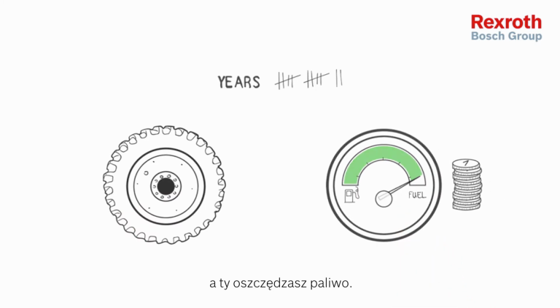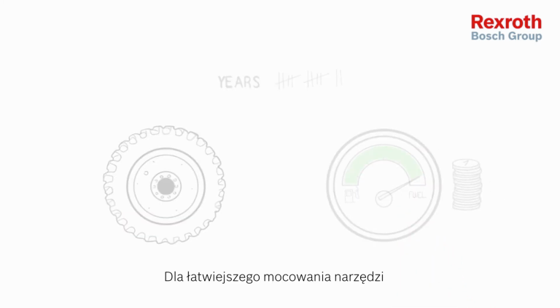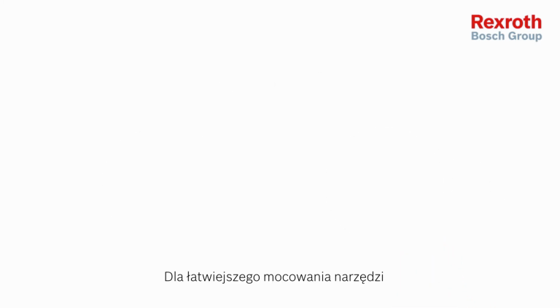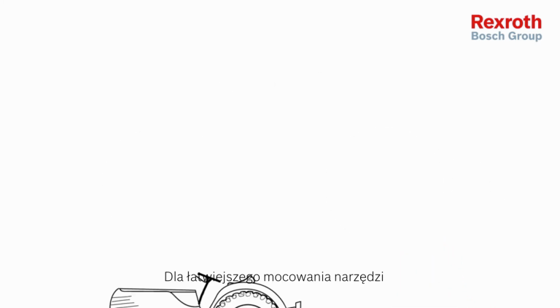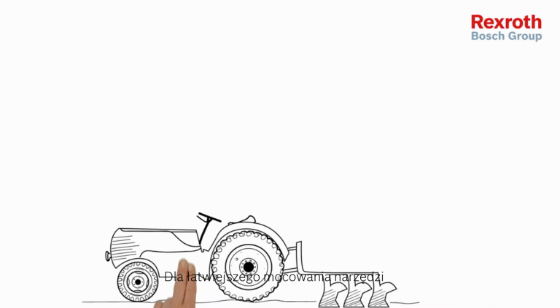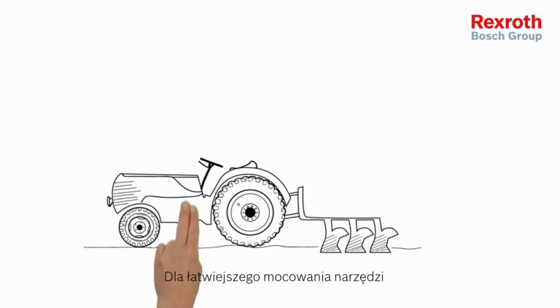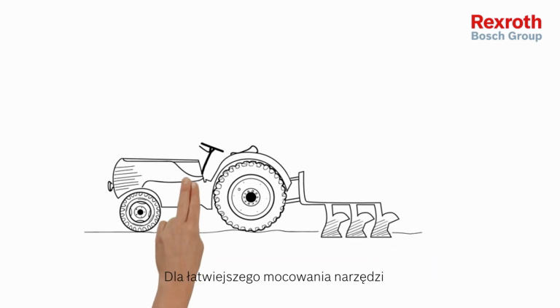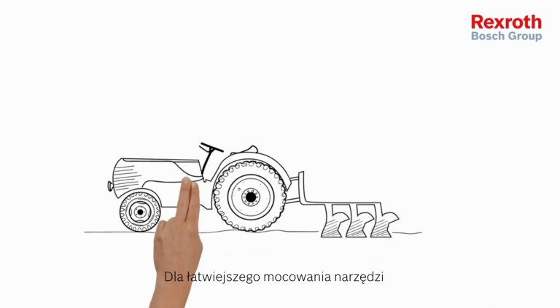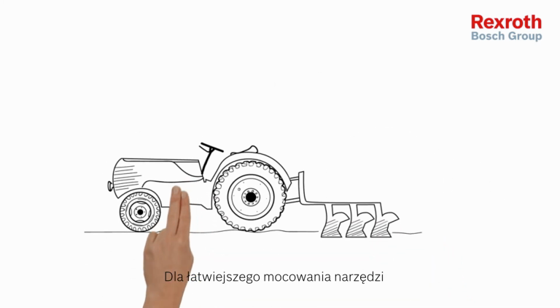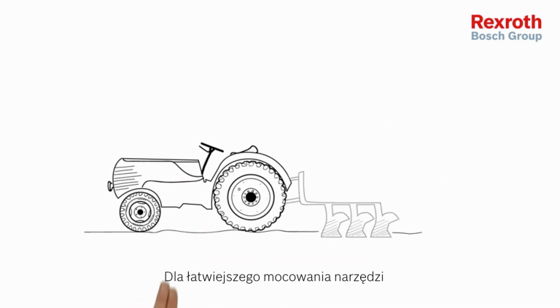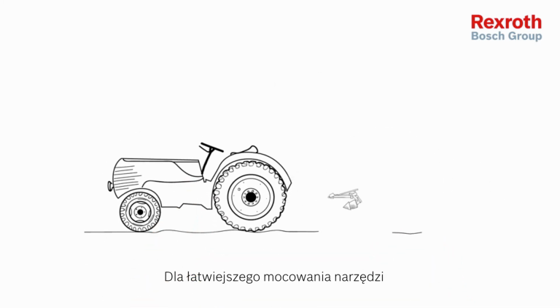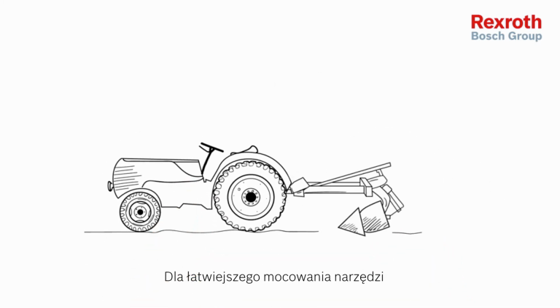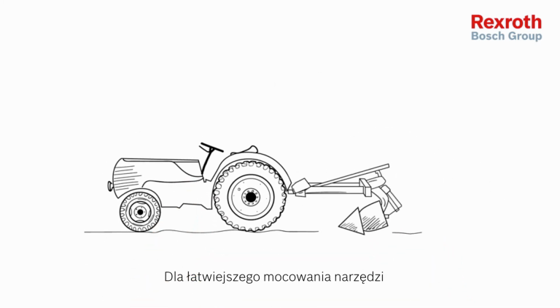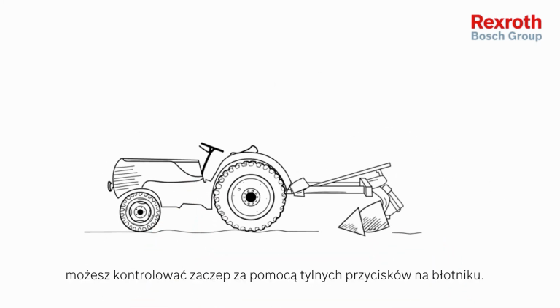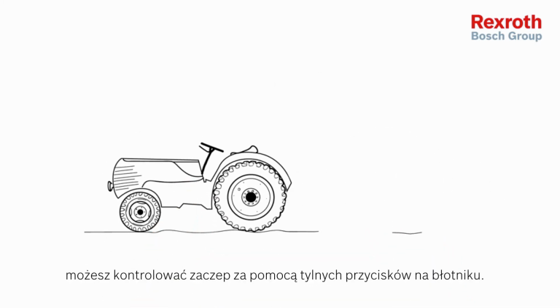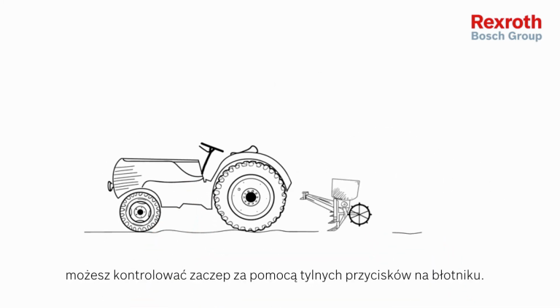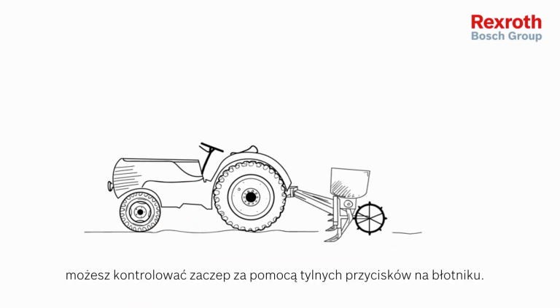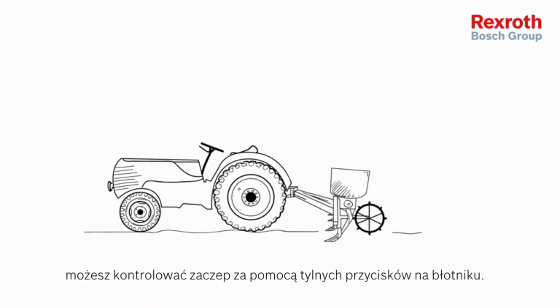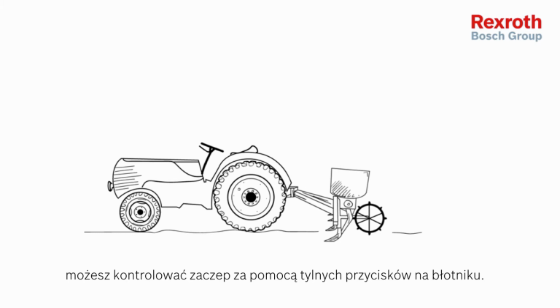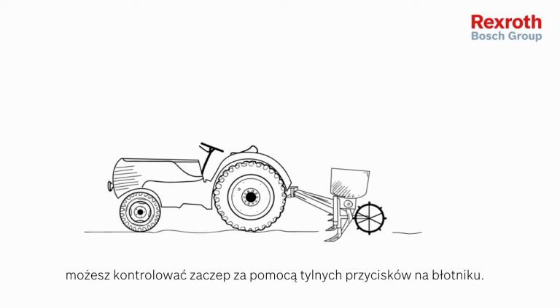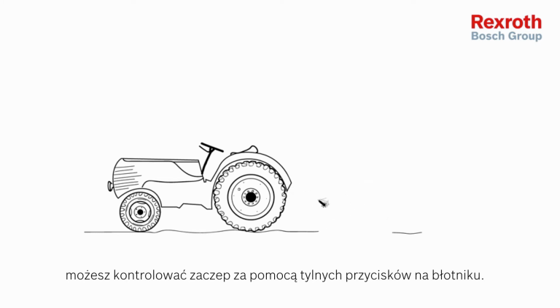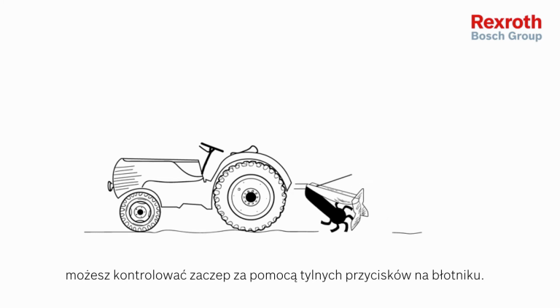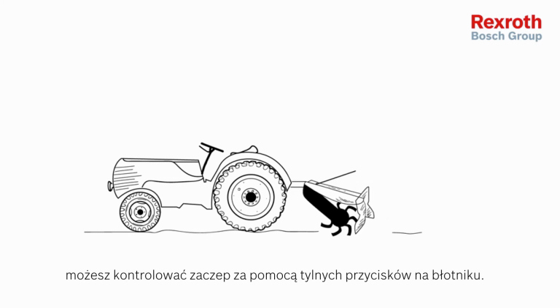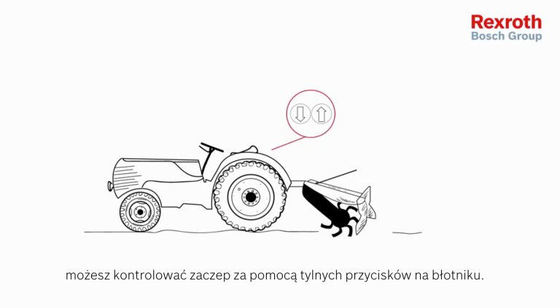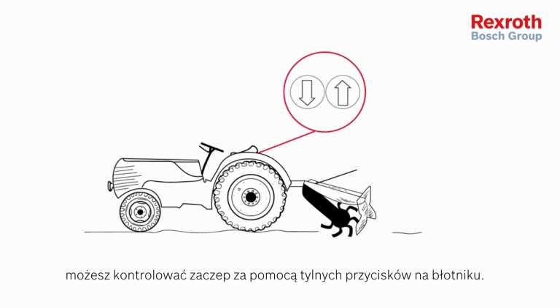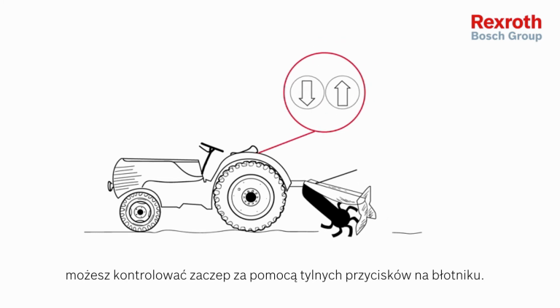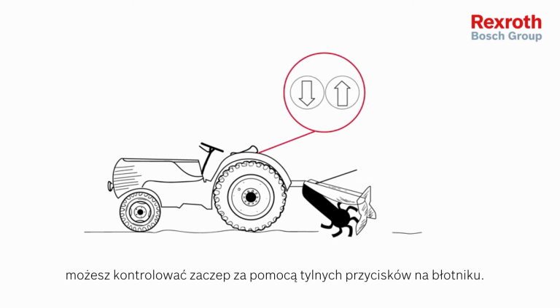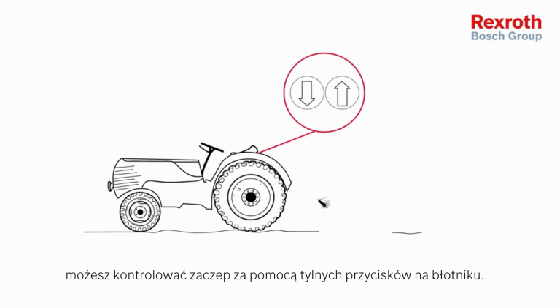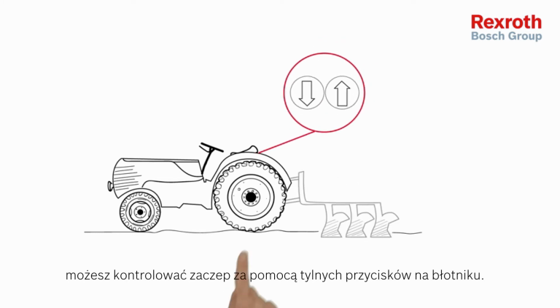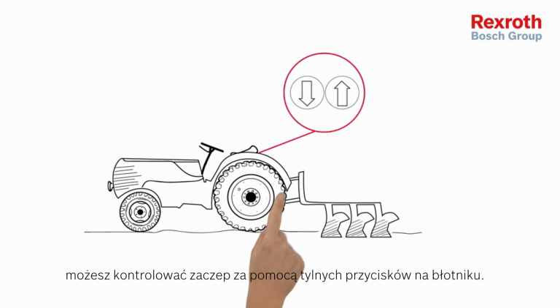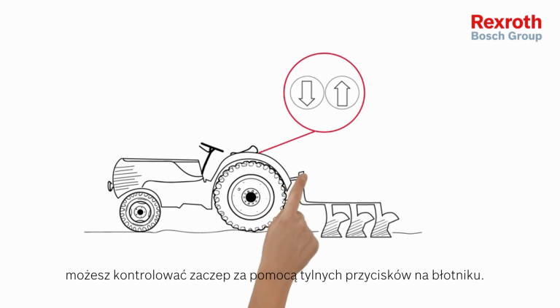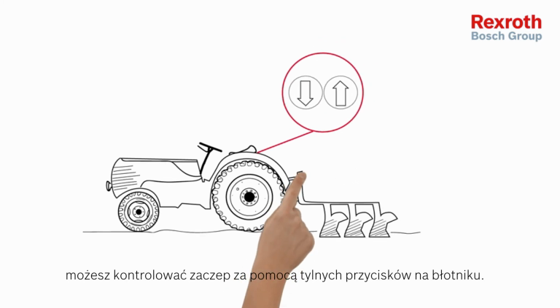For the easy attachment of implements, you can control the hitch via the rear push buttons at the fender.